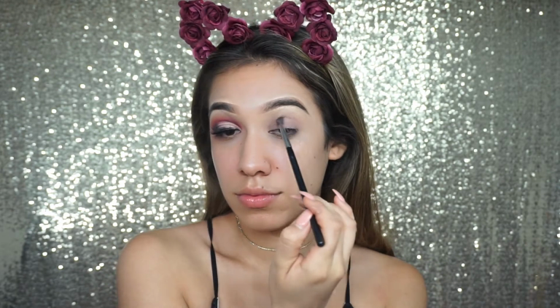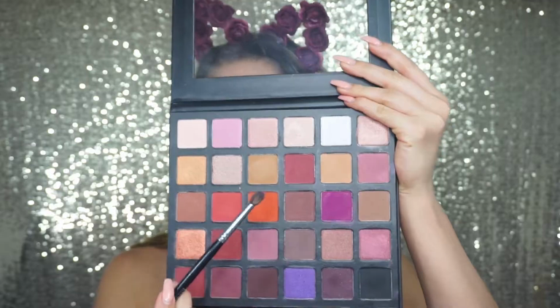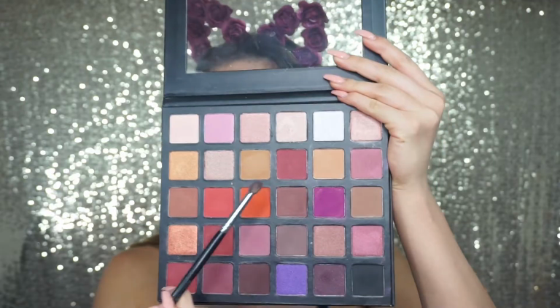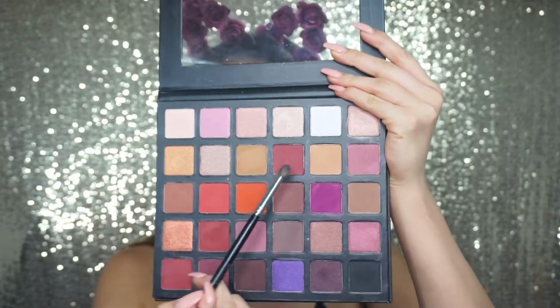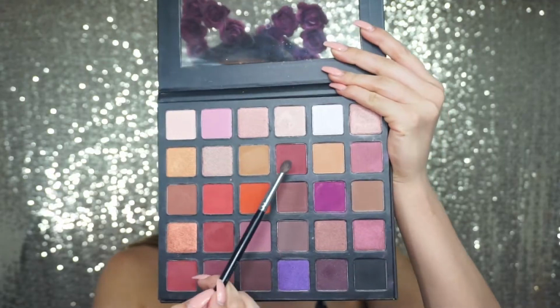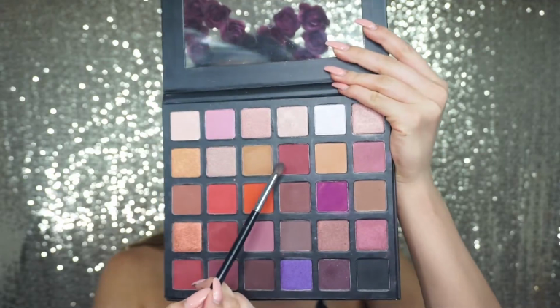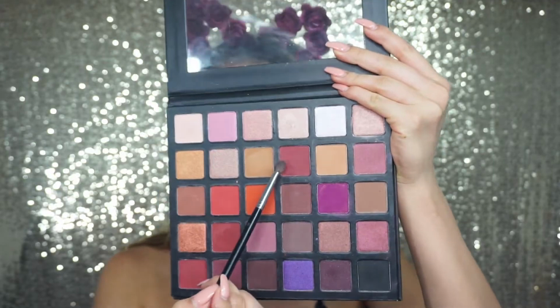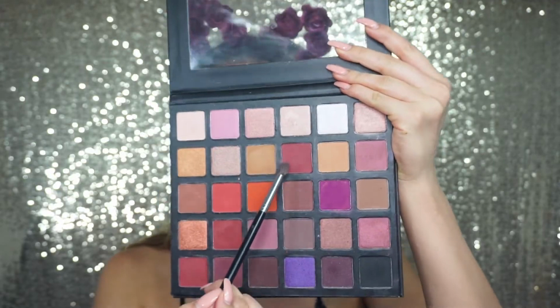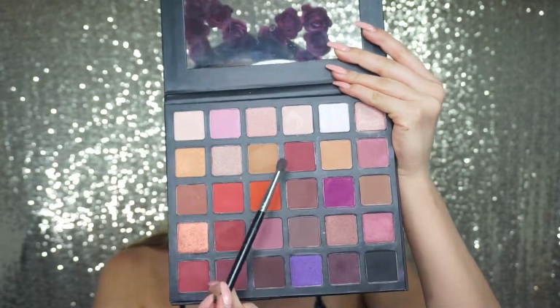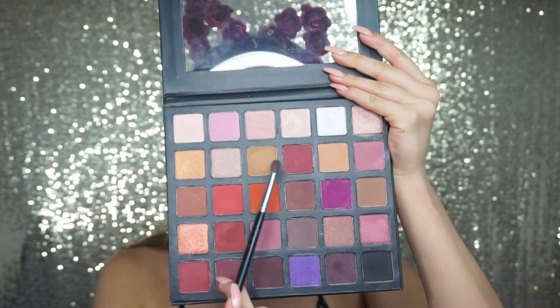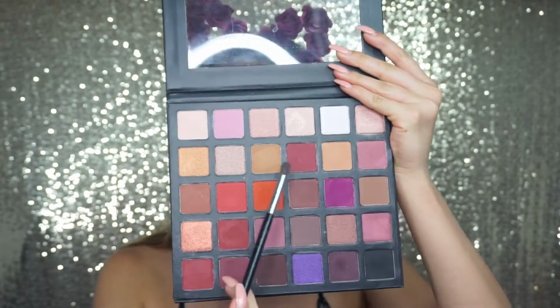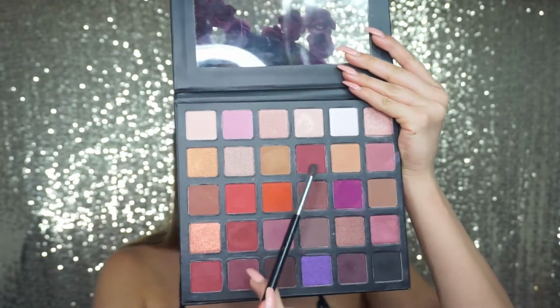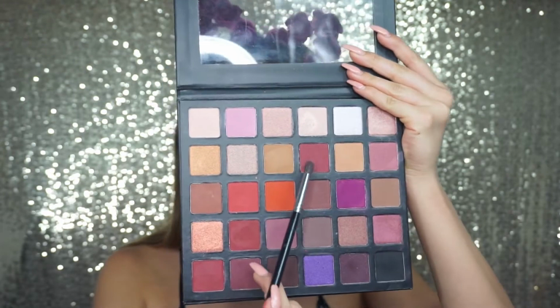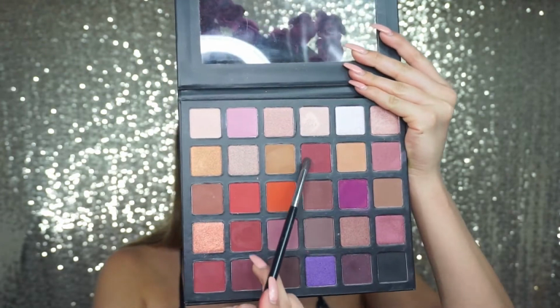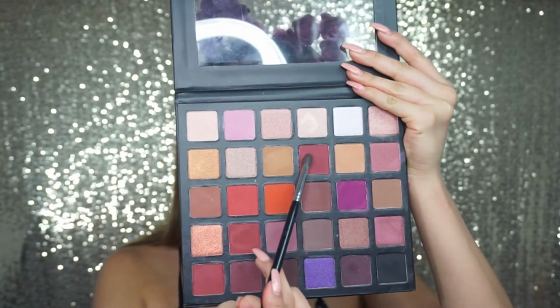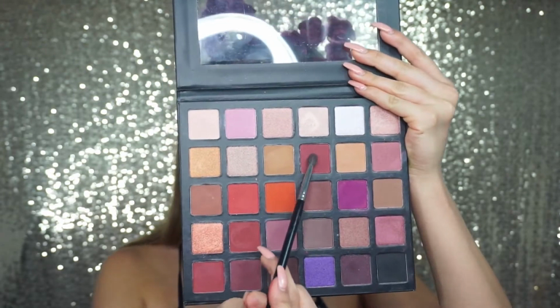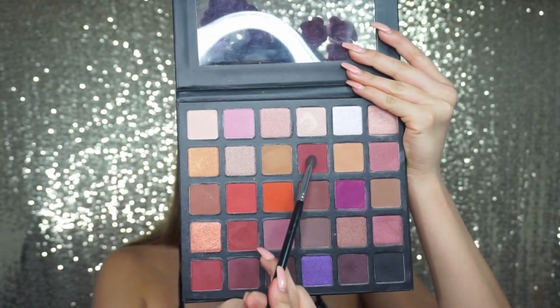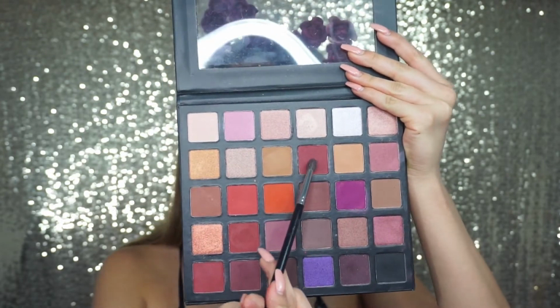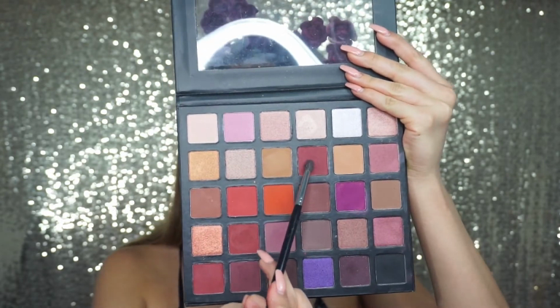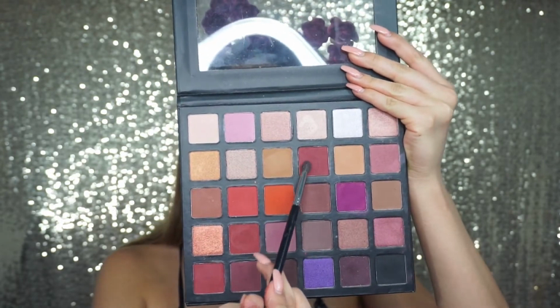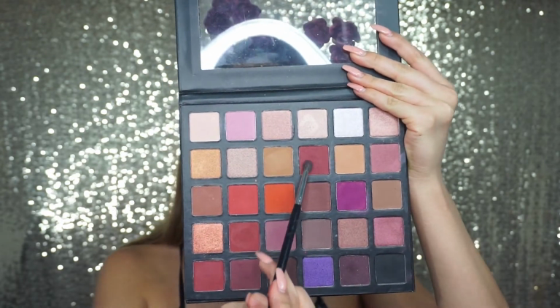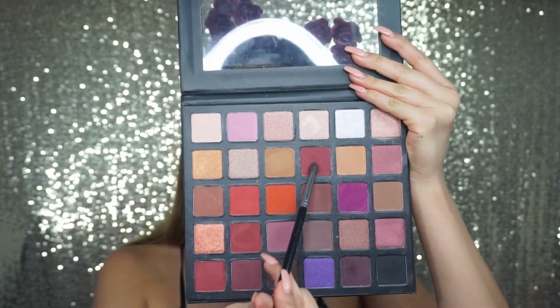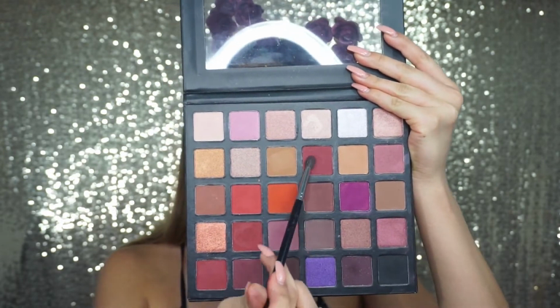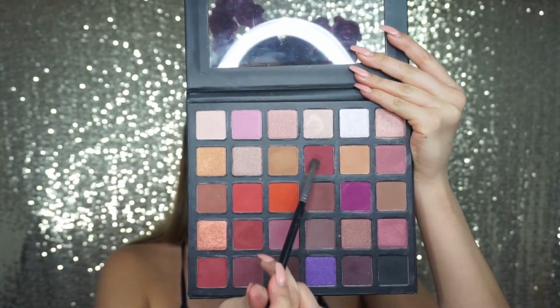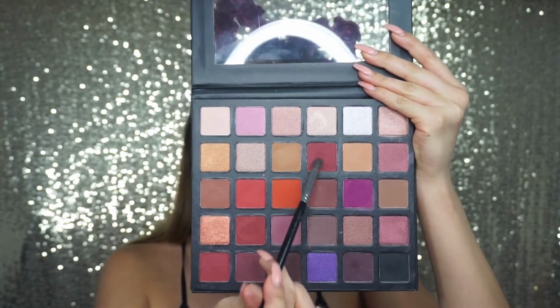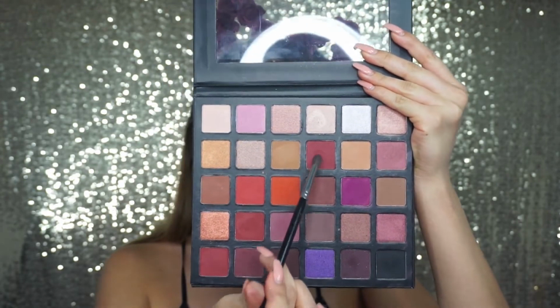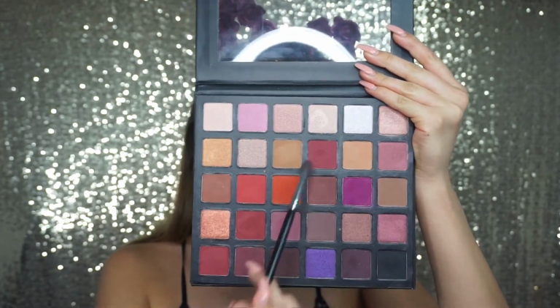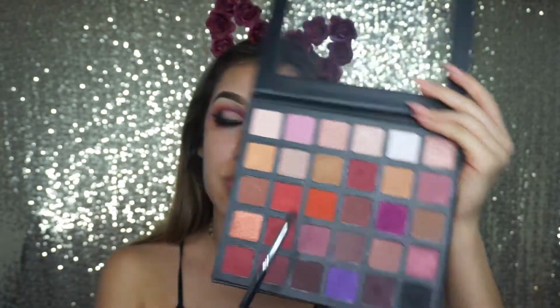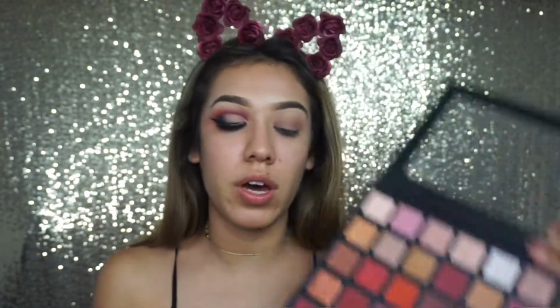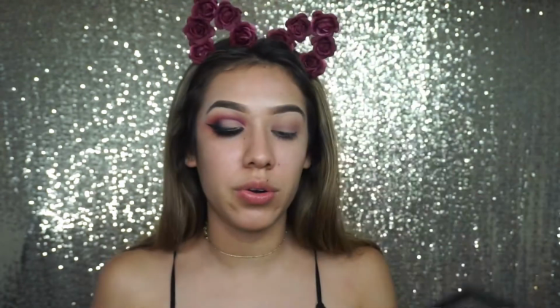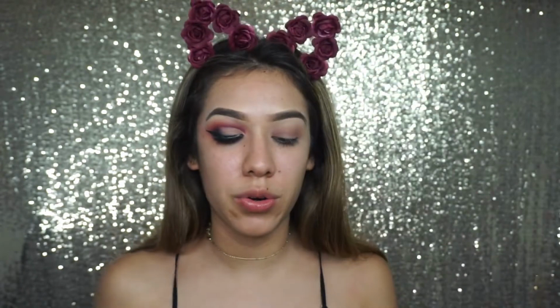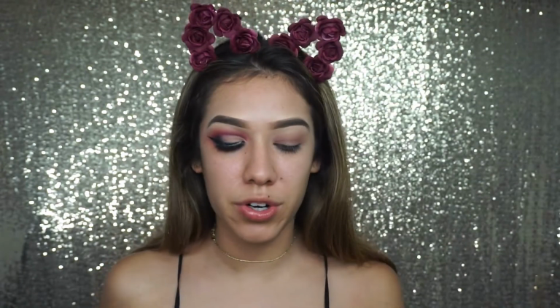We're going to start taking this shade right over here and applying this to the outer corner.